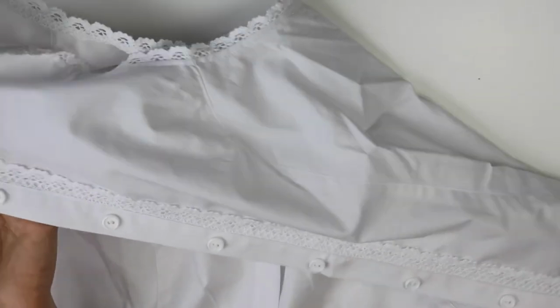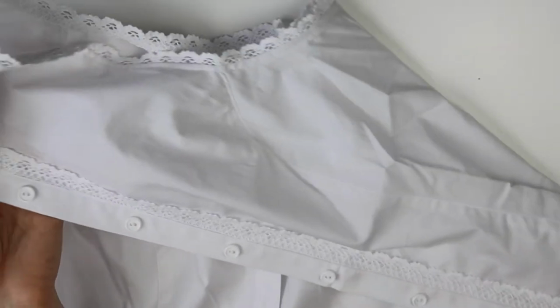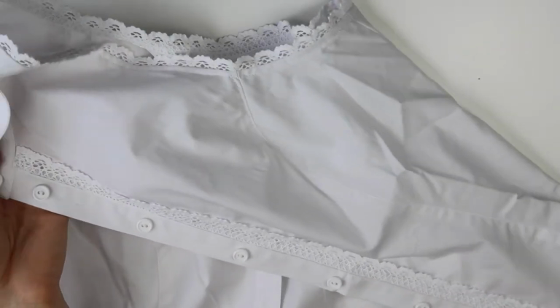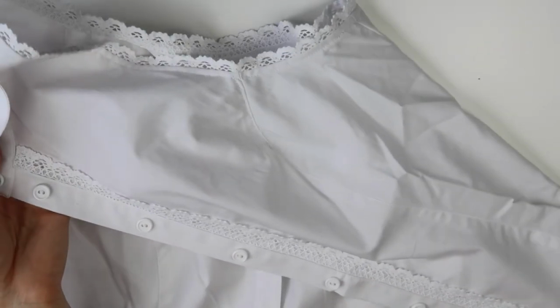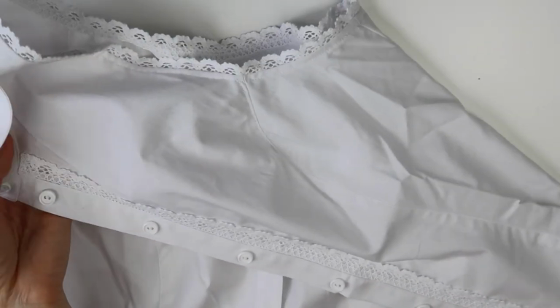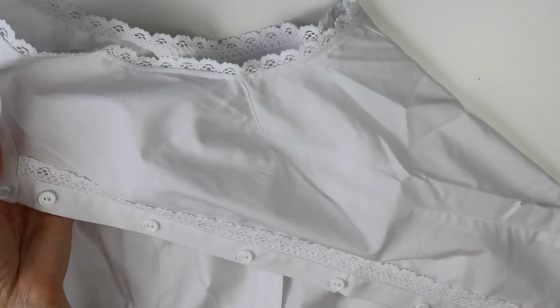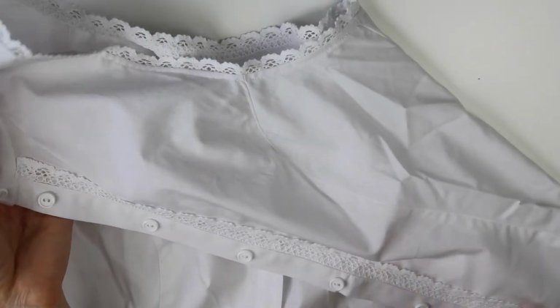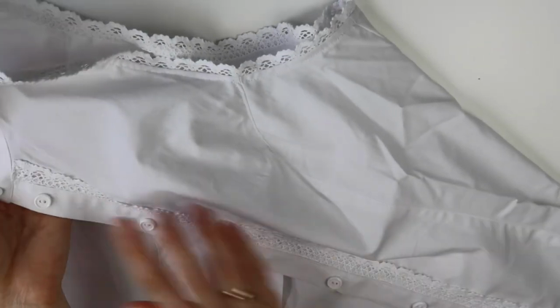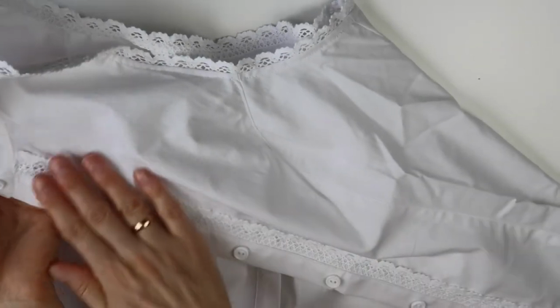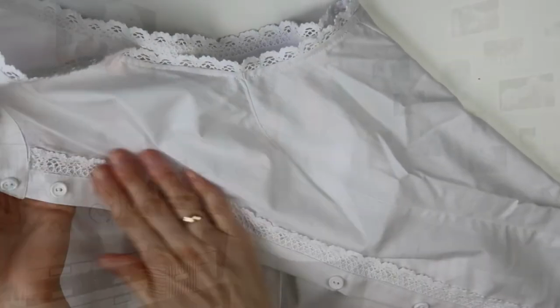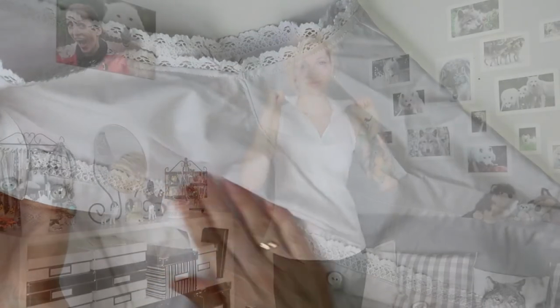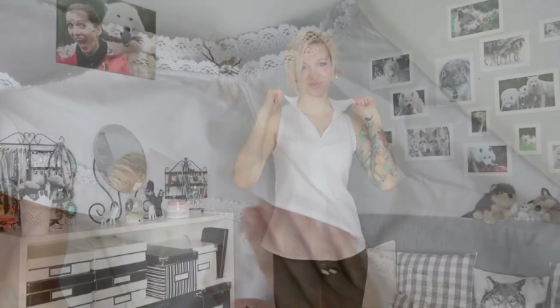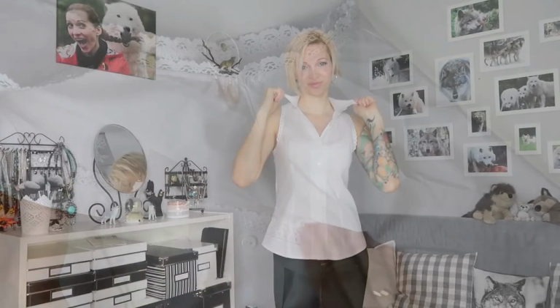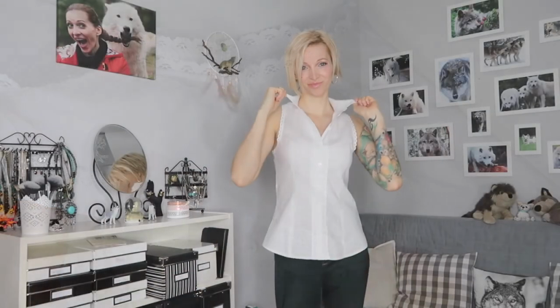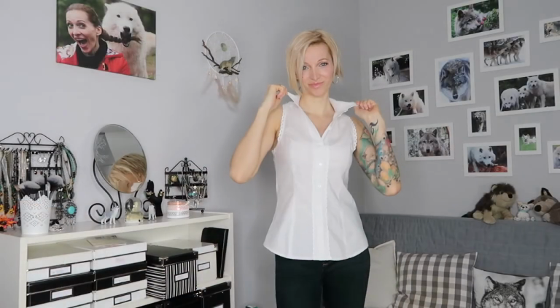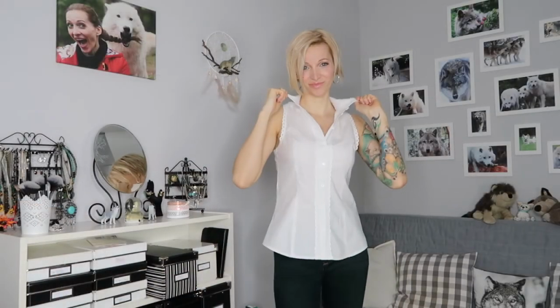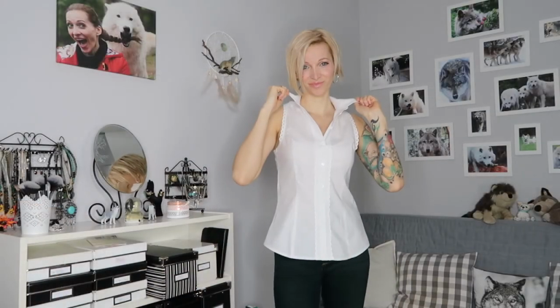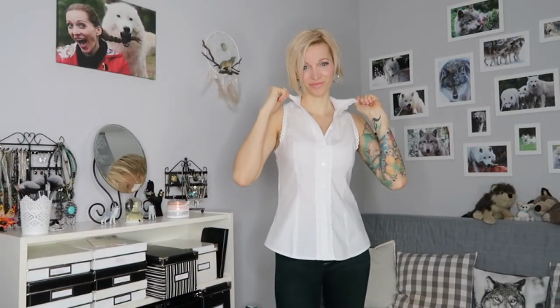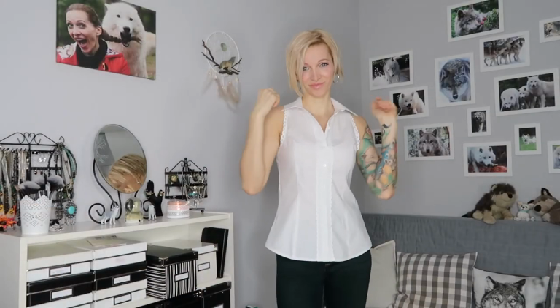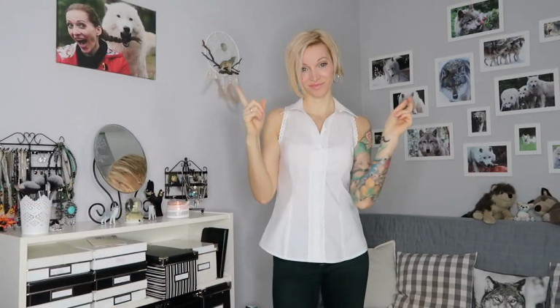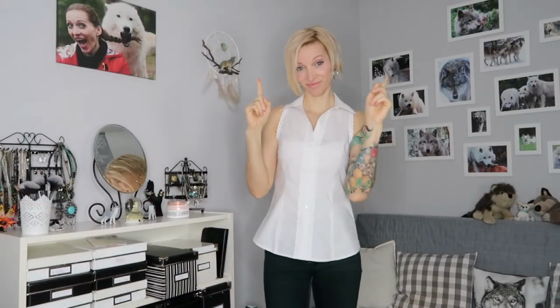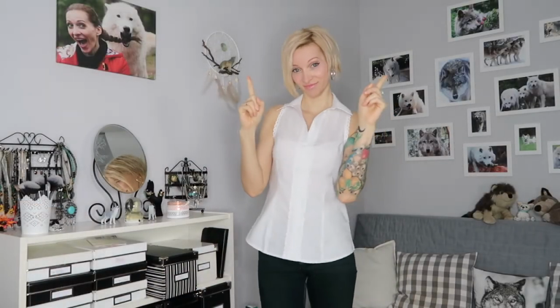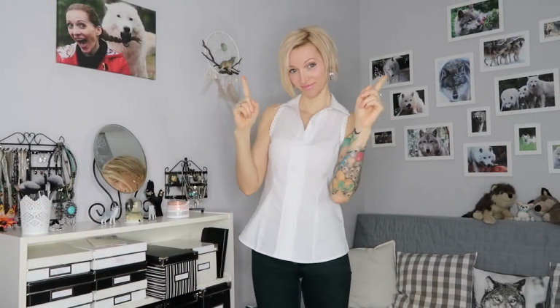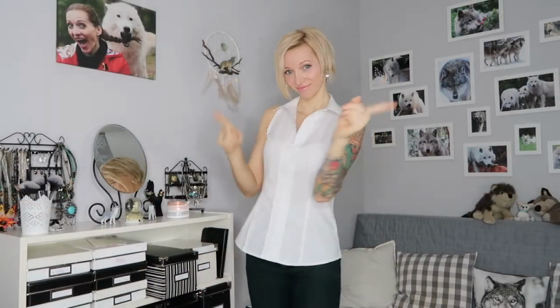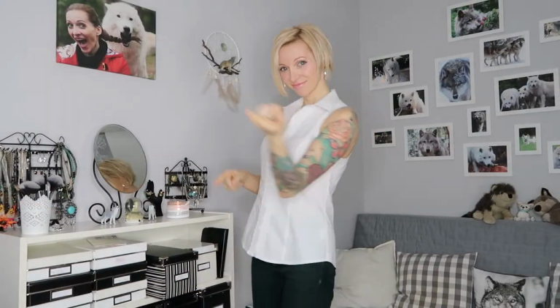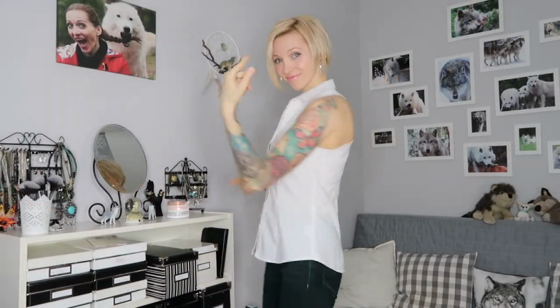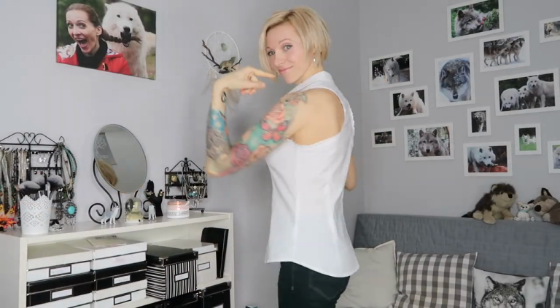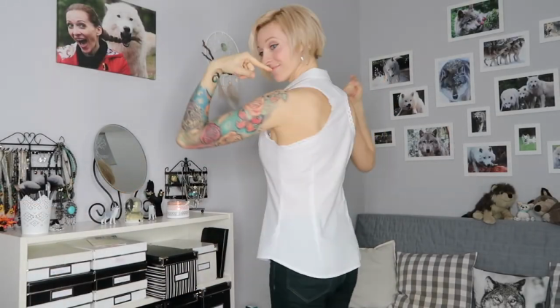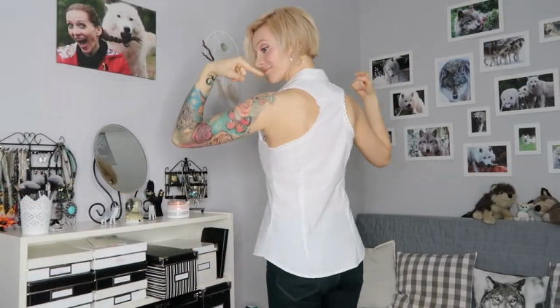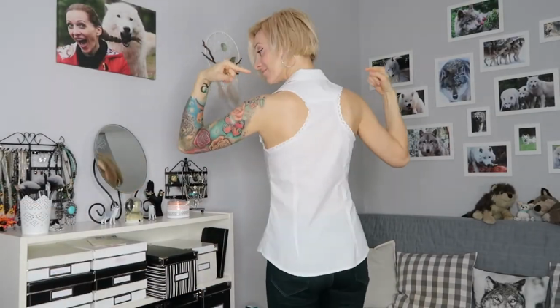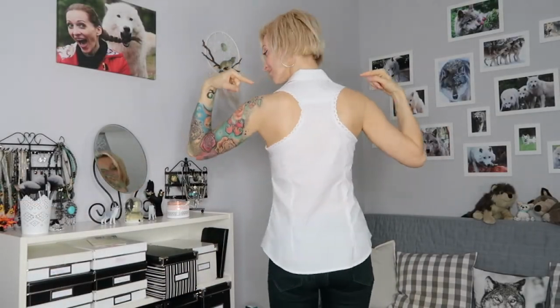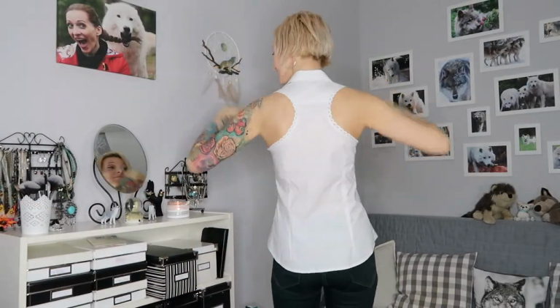And that was the final step, so my razorback button-down shirt was done — definitely a very cool piece for the summer.